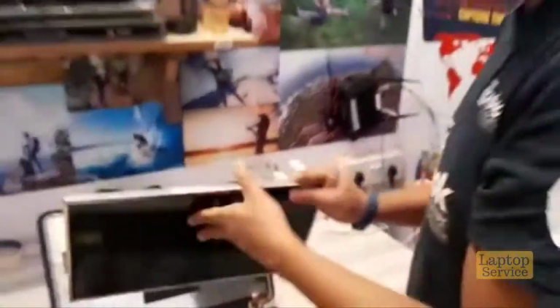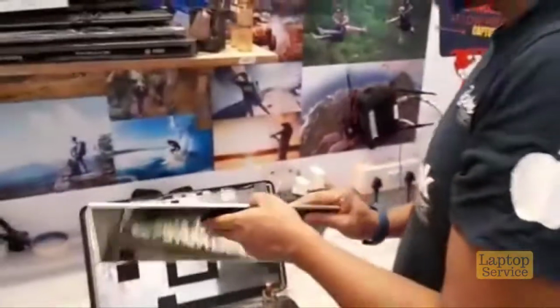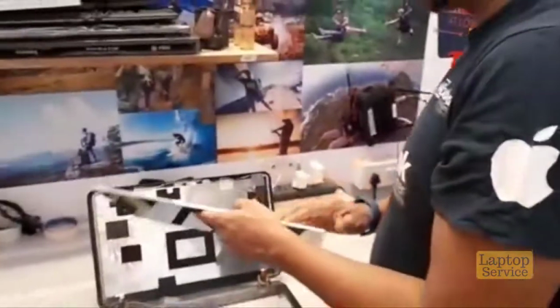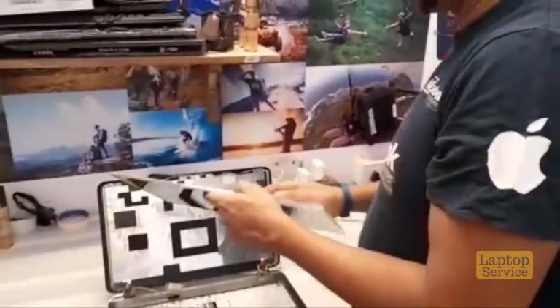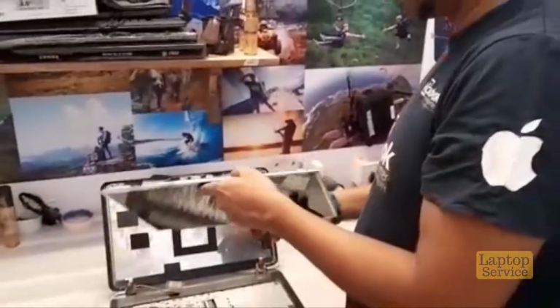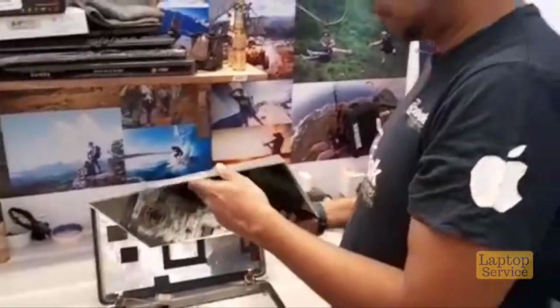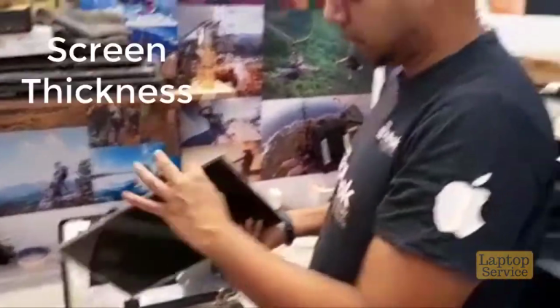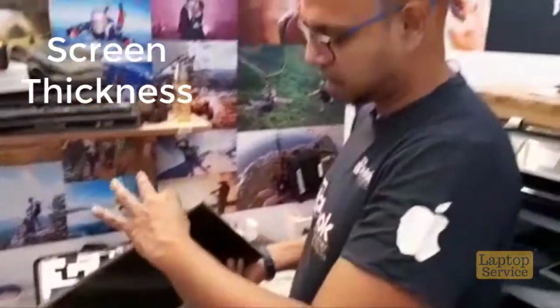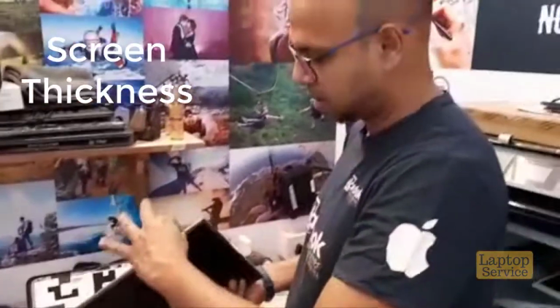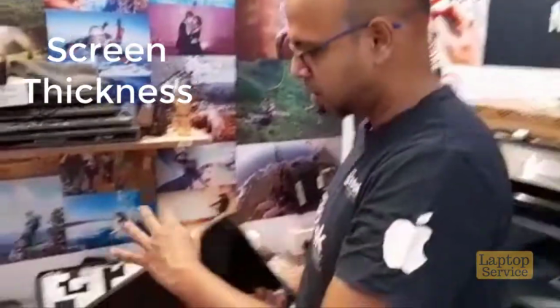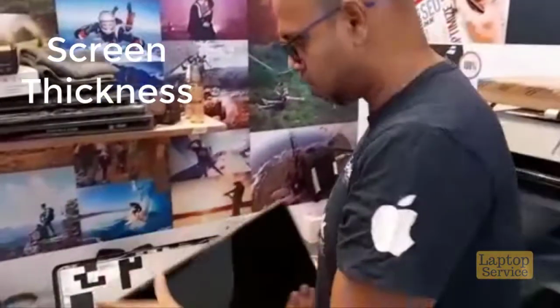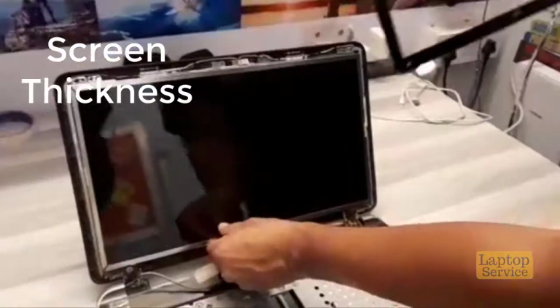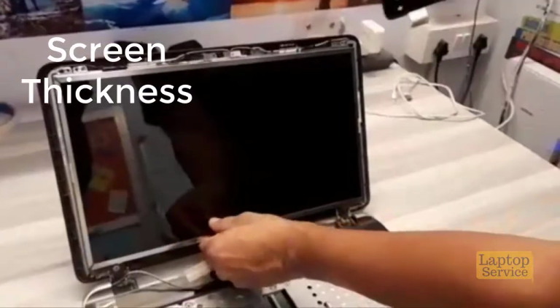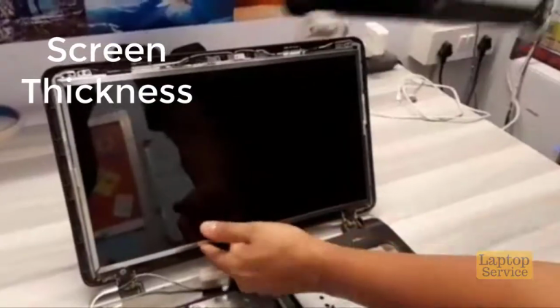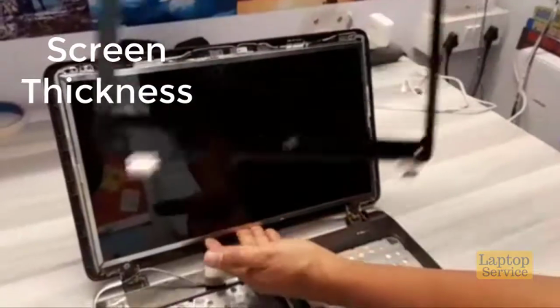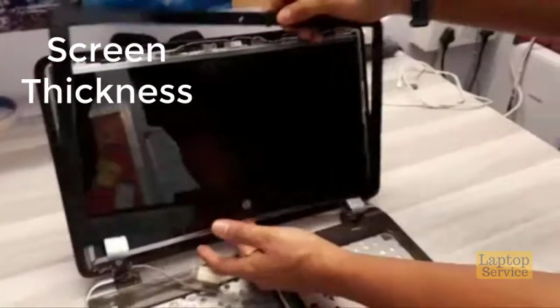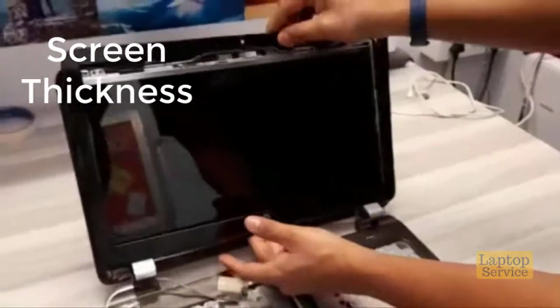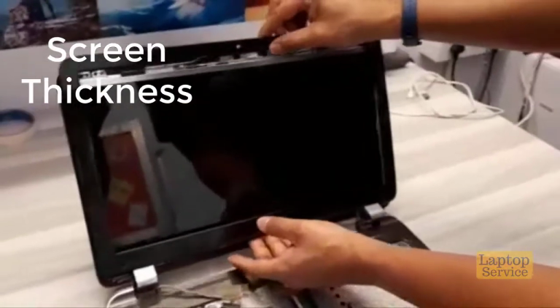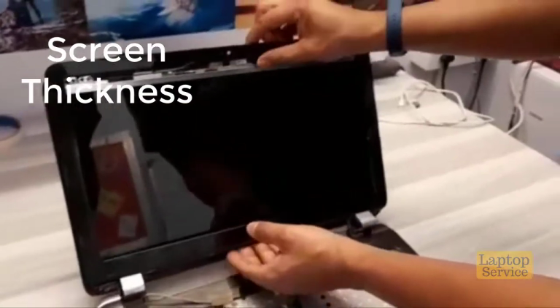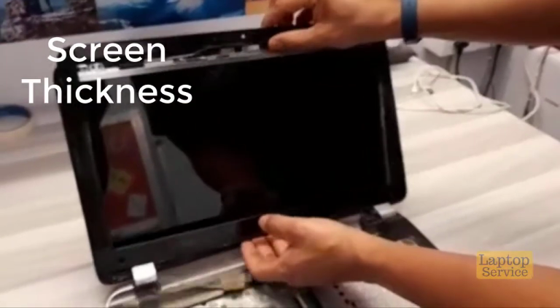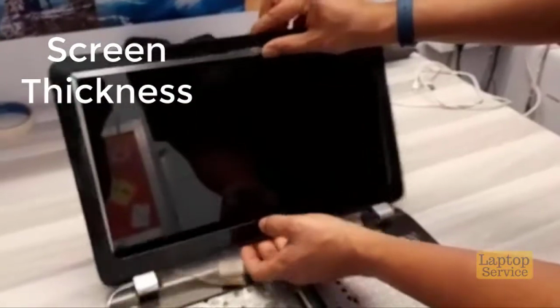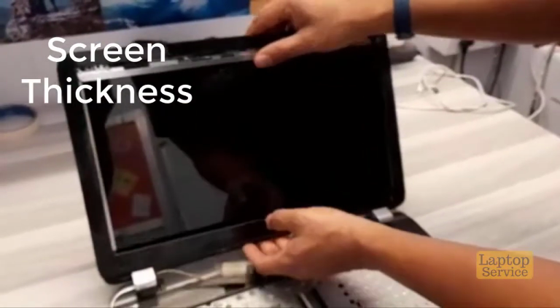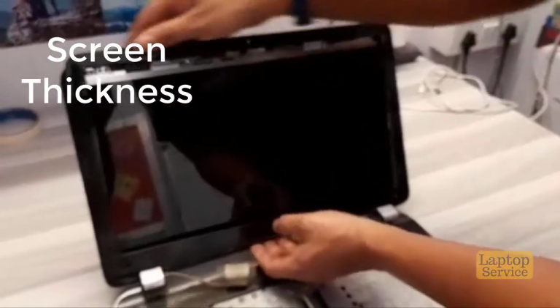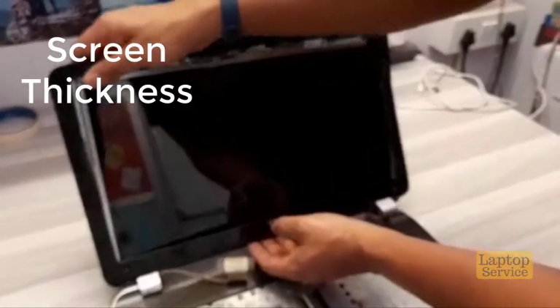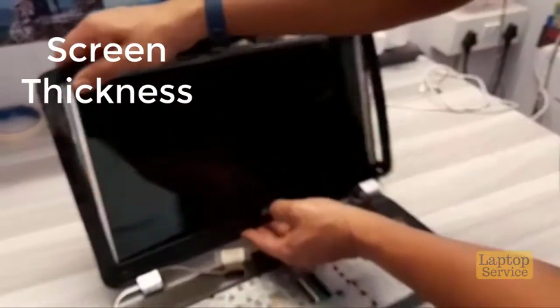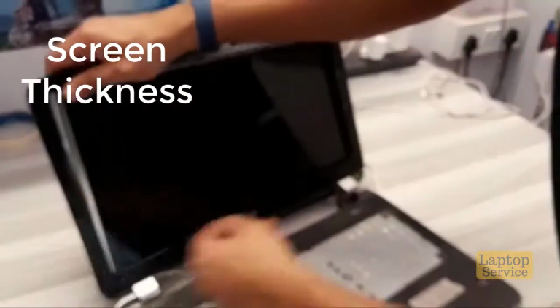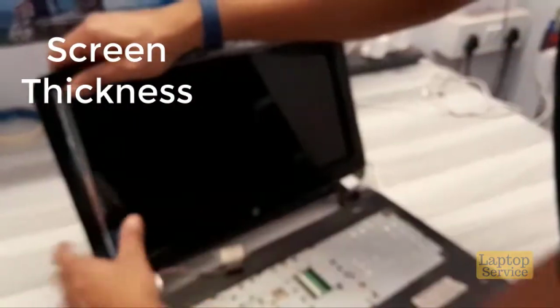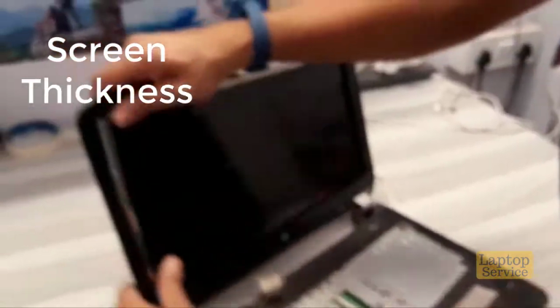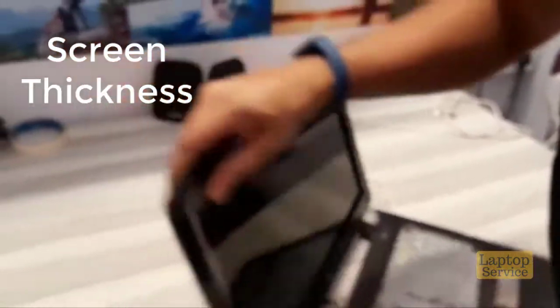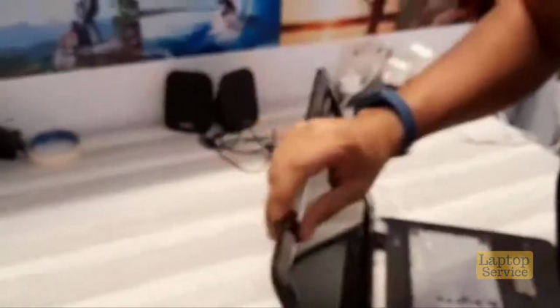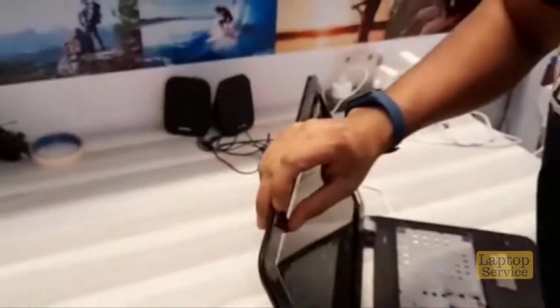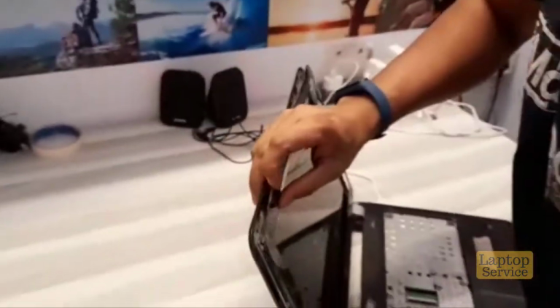Secondly, we need to check for thickness so that the cover should be able to close. If it's not going to close, it's too thick.